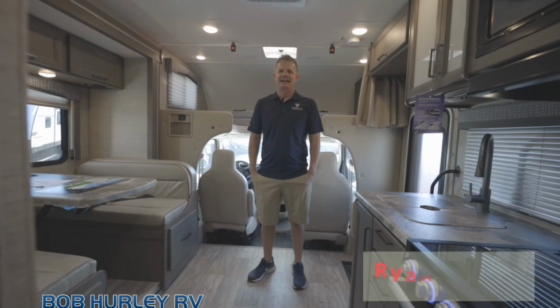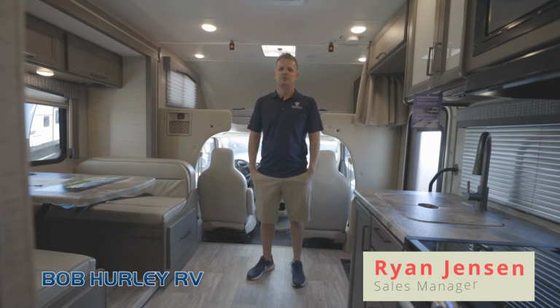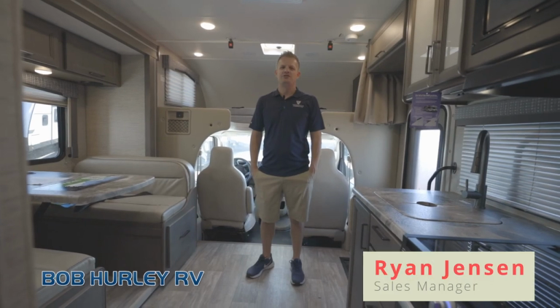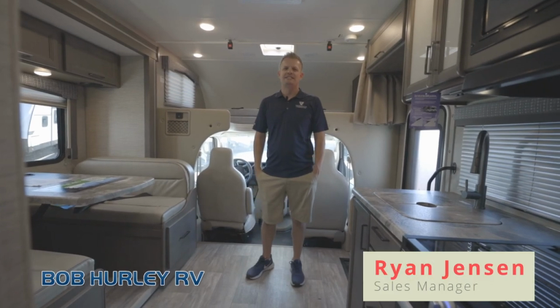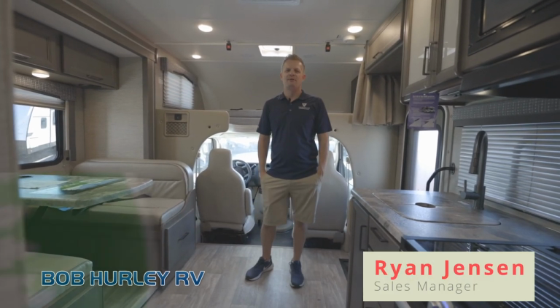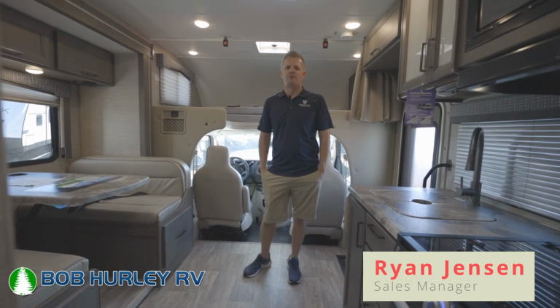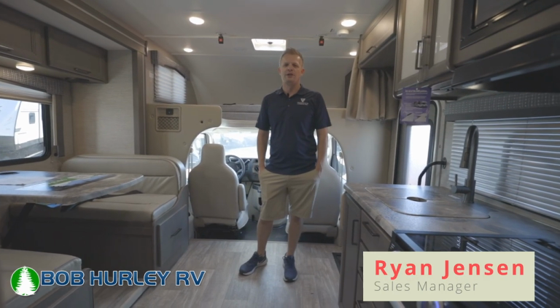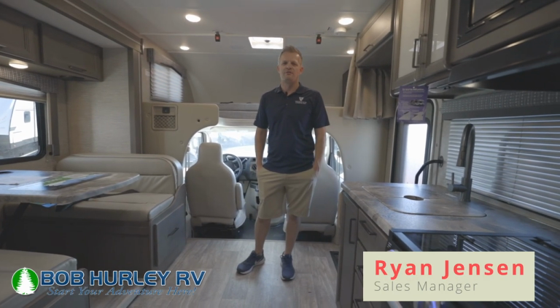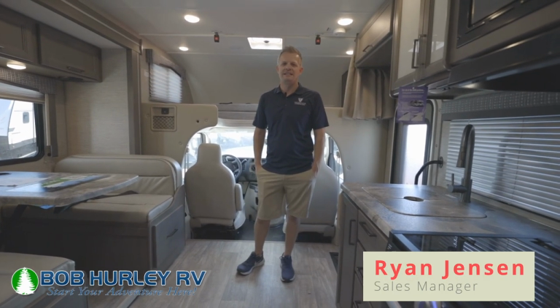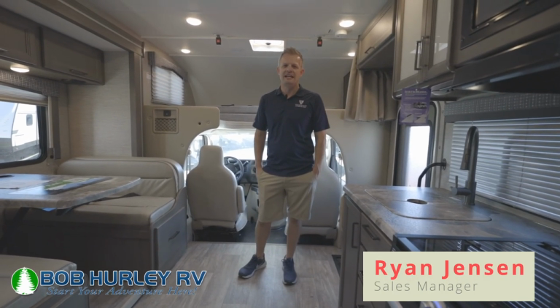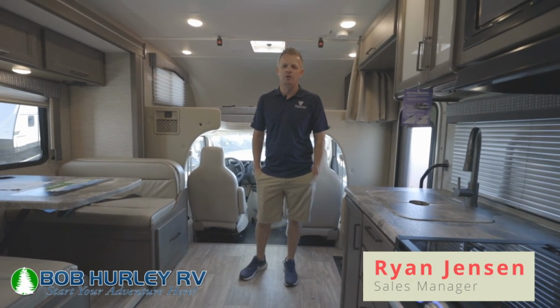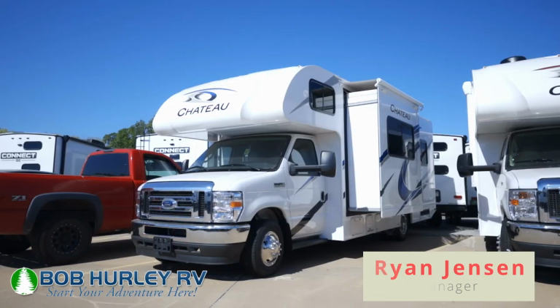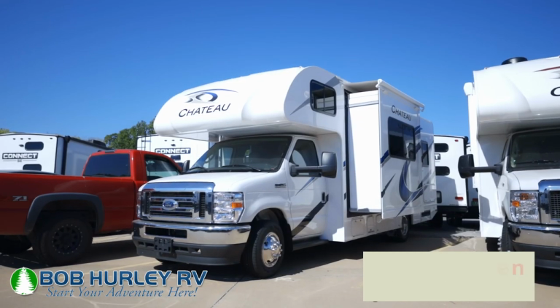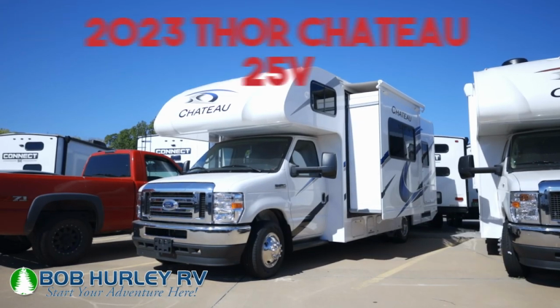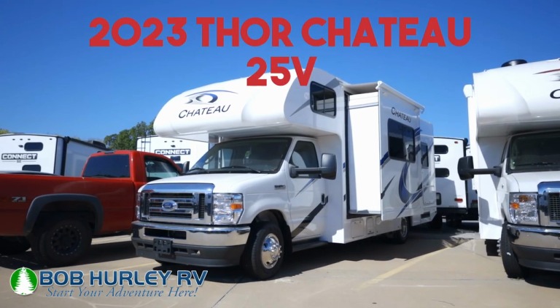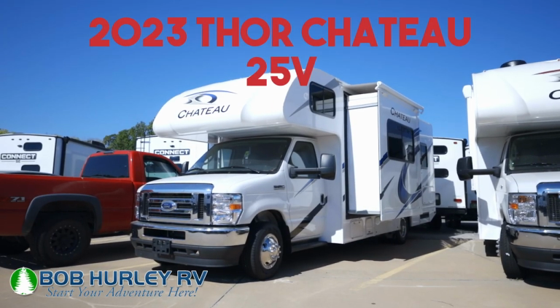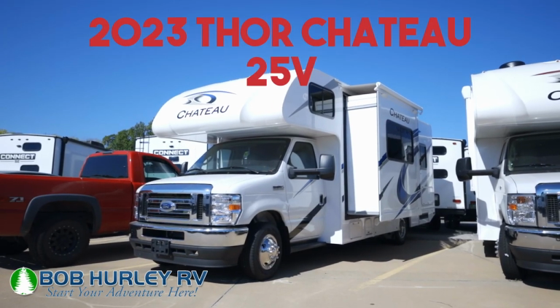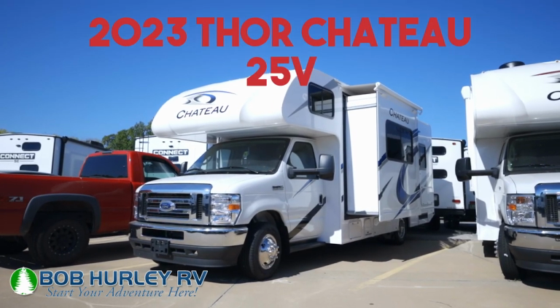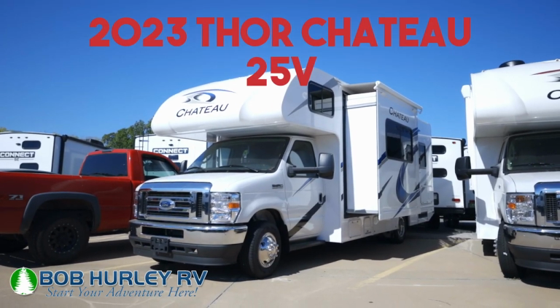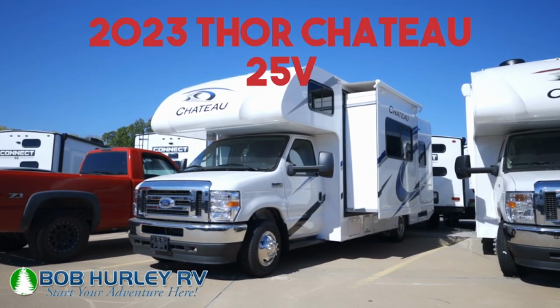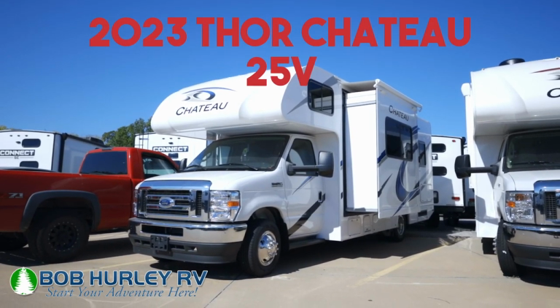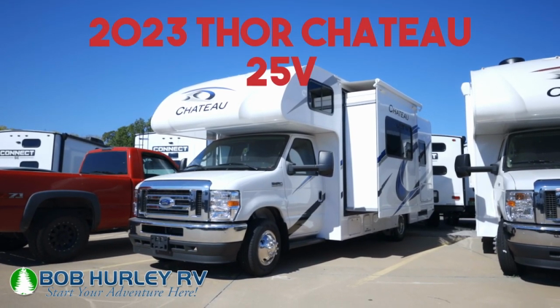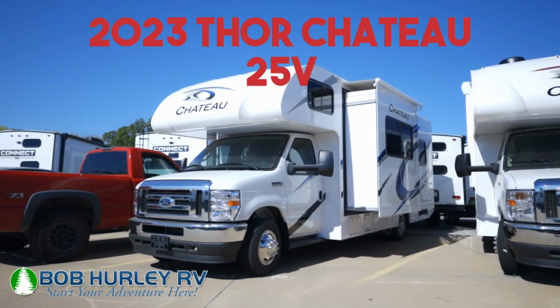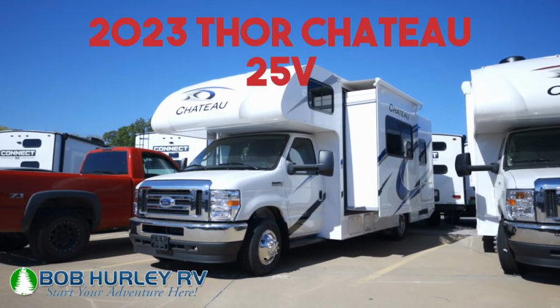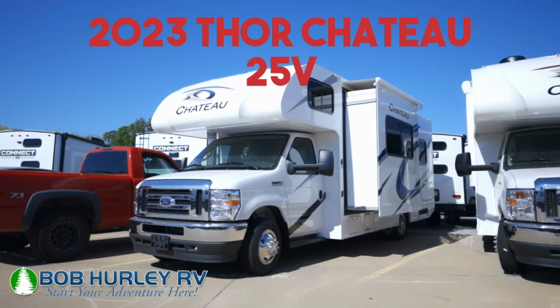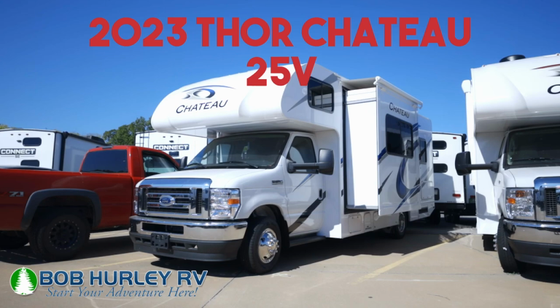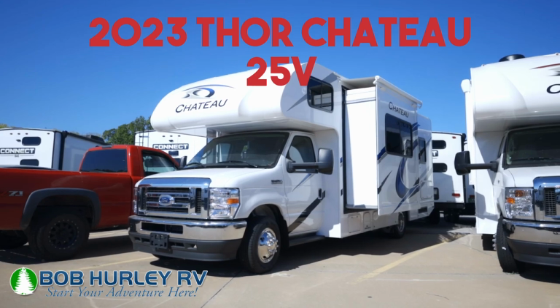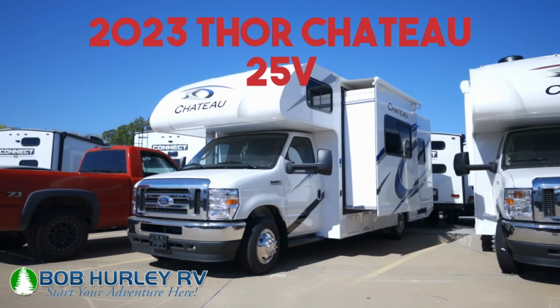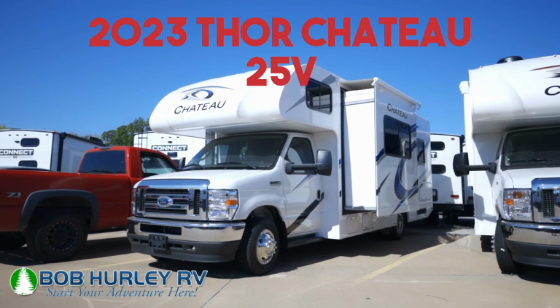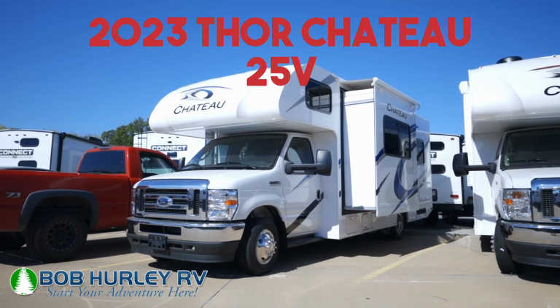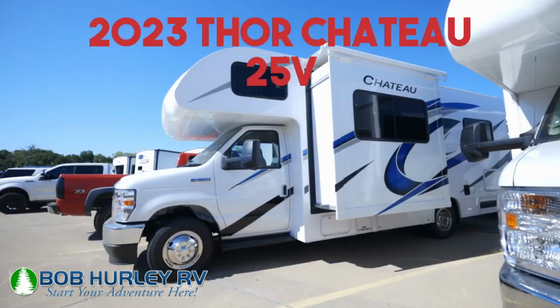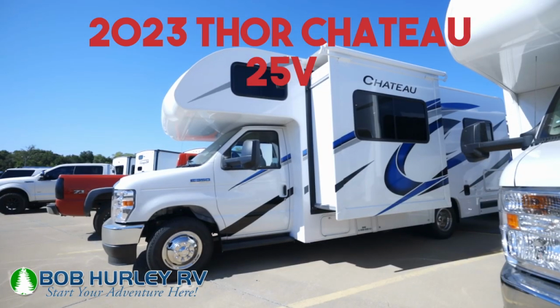Hey guys, Ryan Jensen, Bob Hurley RV. Today we're looking at the 2023 Thor Chateau 25V floor plan.